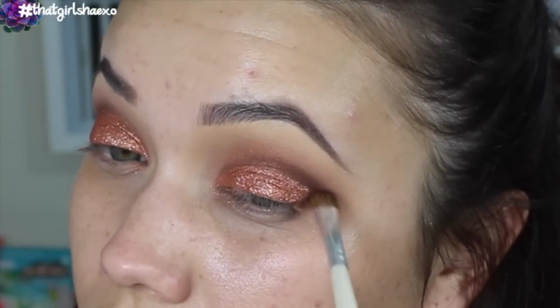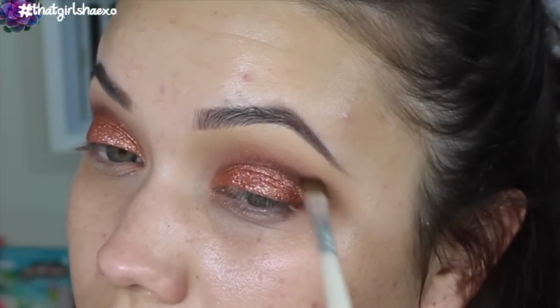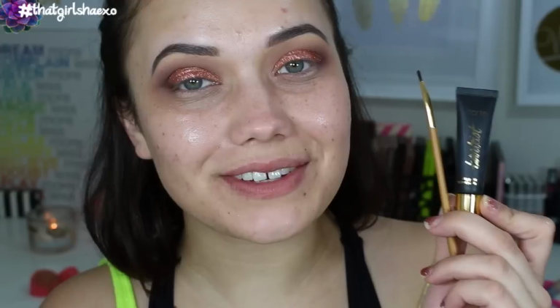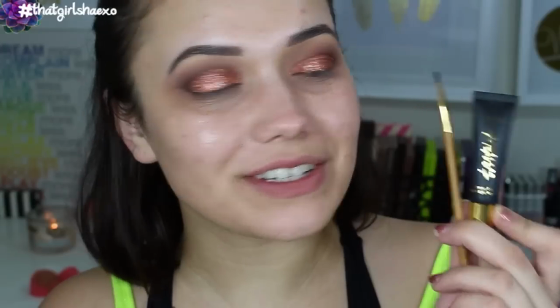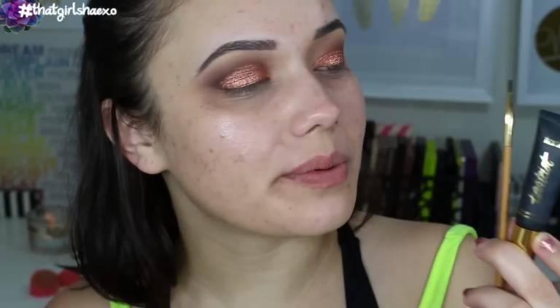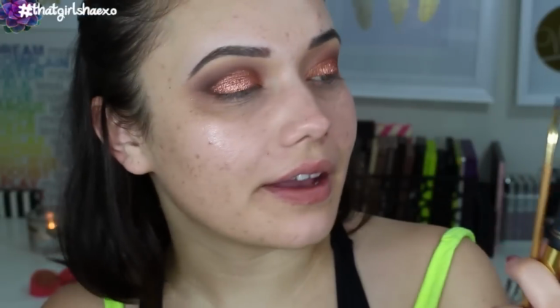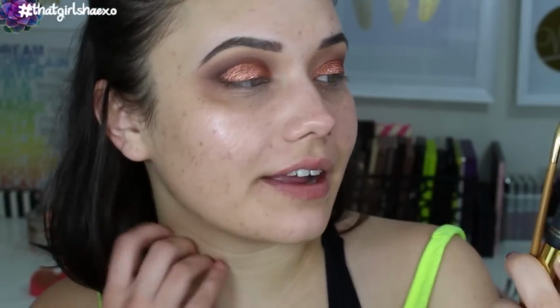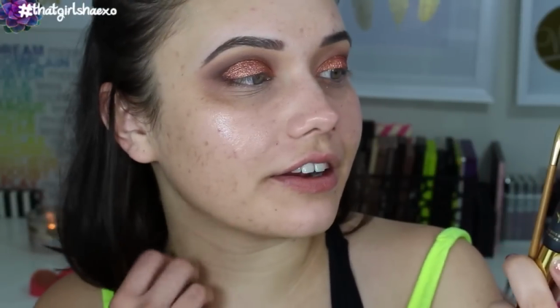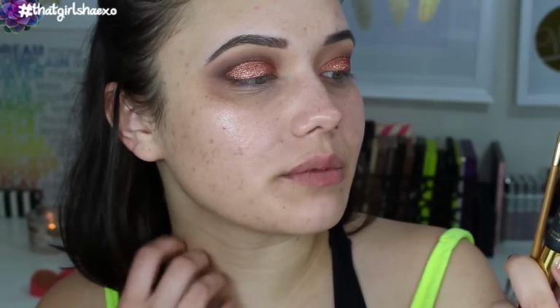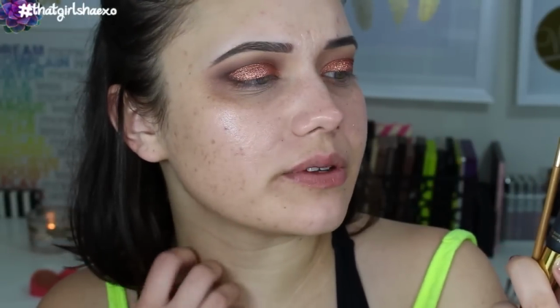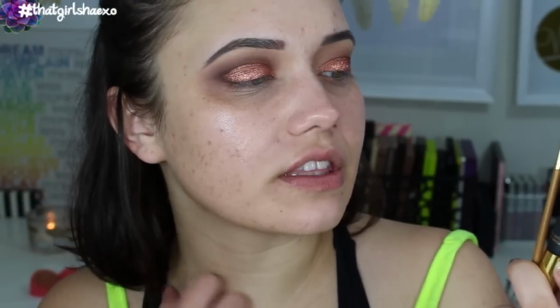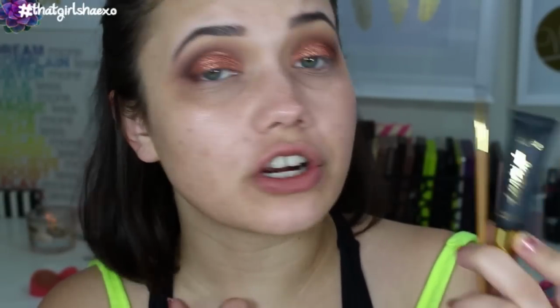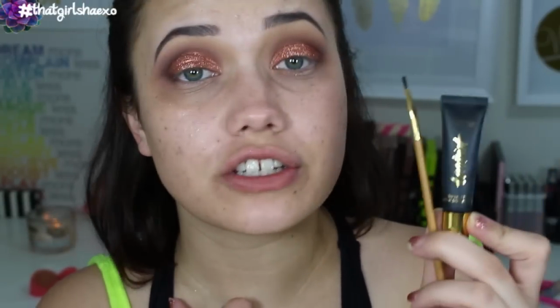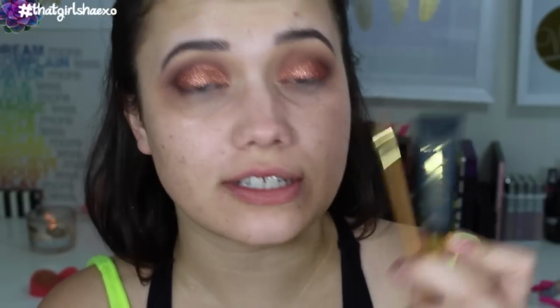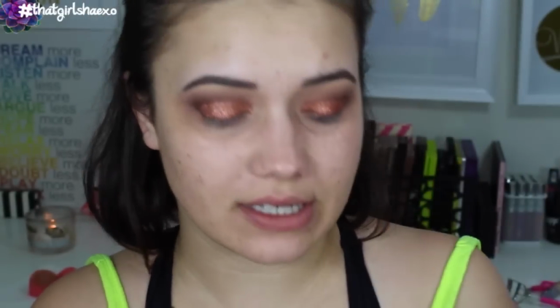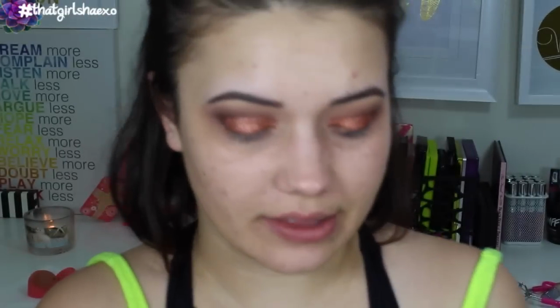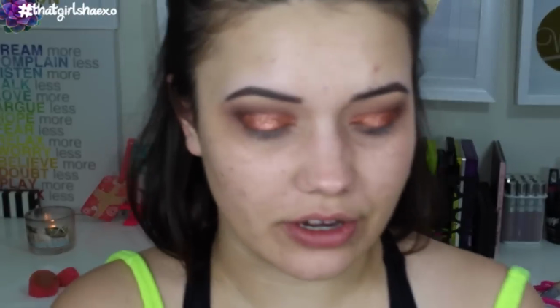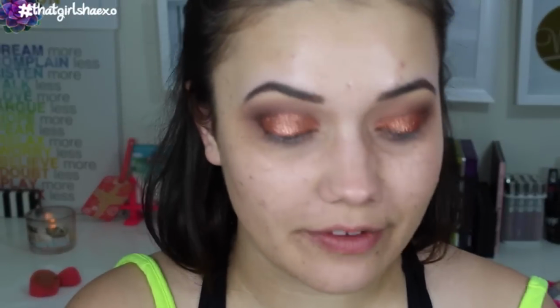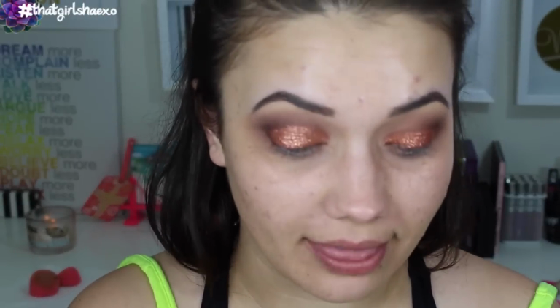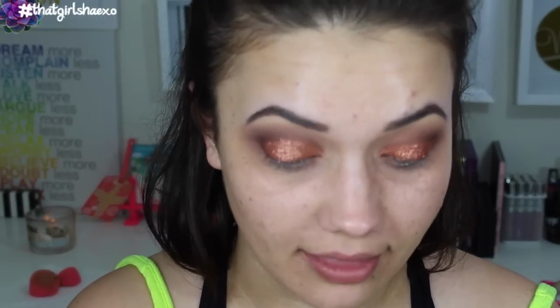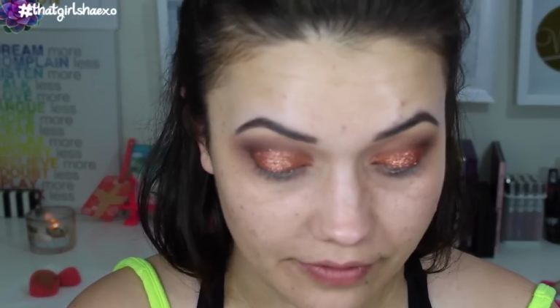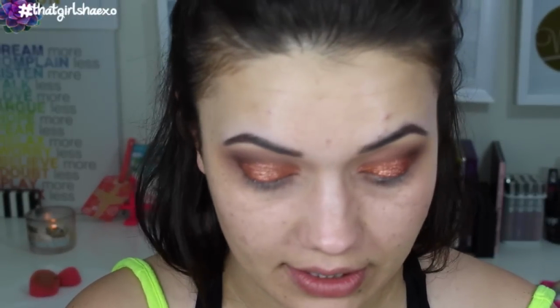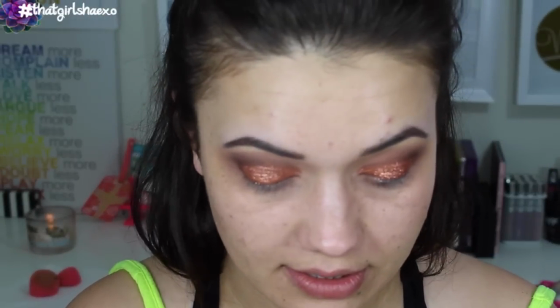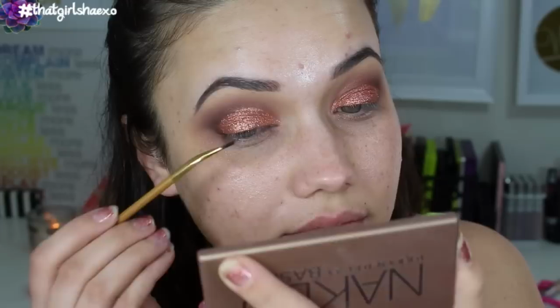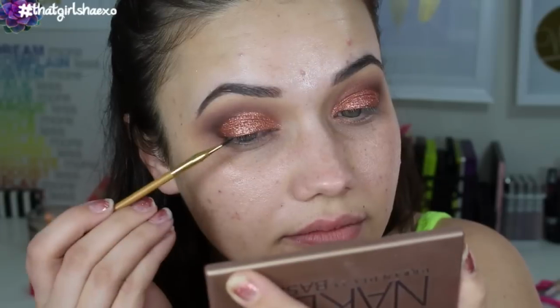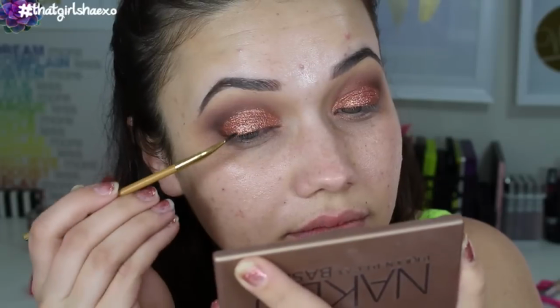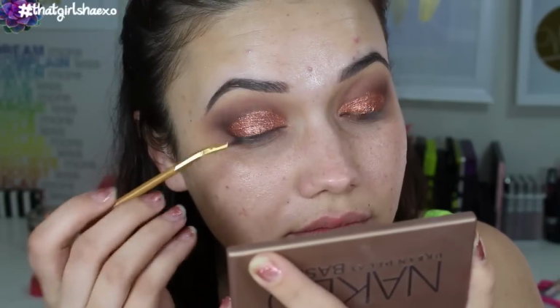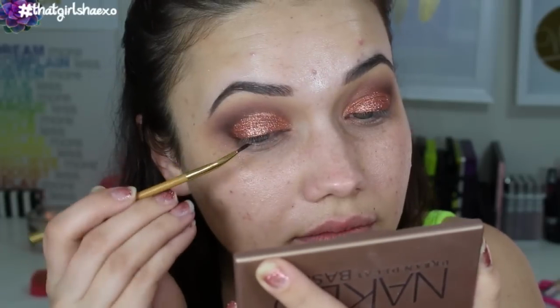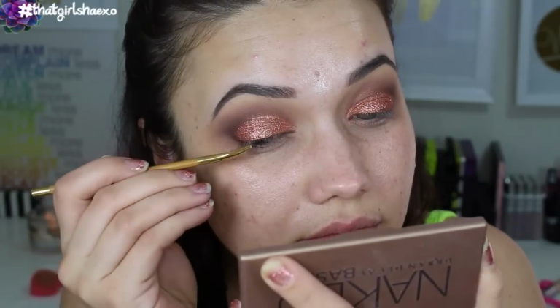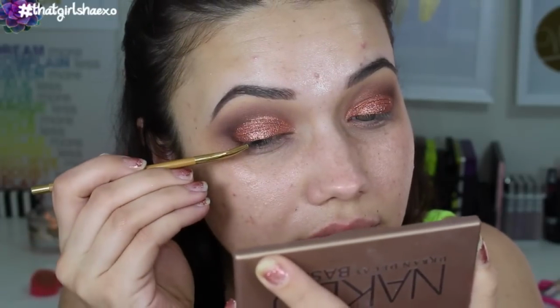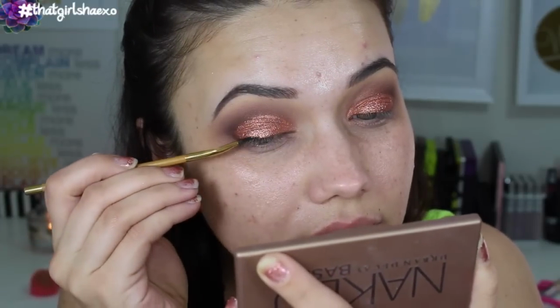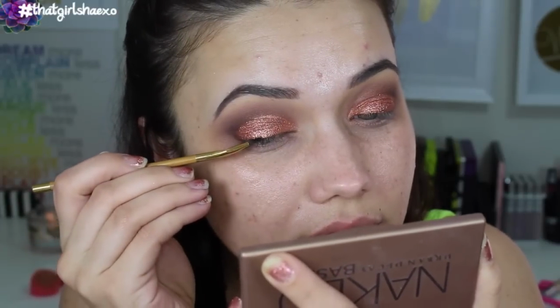I just need to apply our eyeliner. I'm going to be using the Tarte Tarteist eyeliner and I've been loving this.